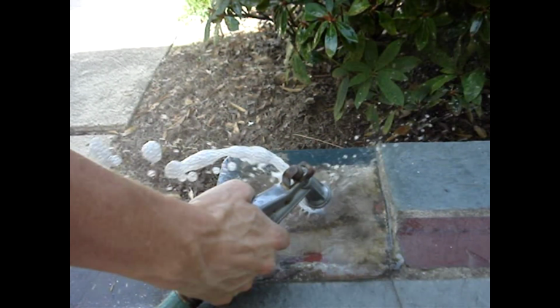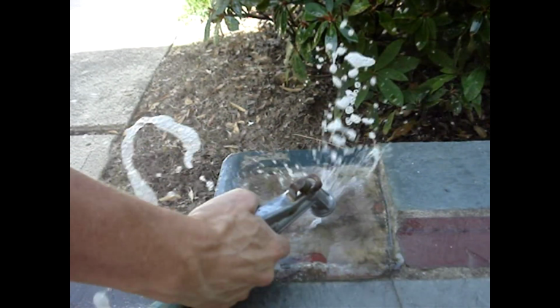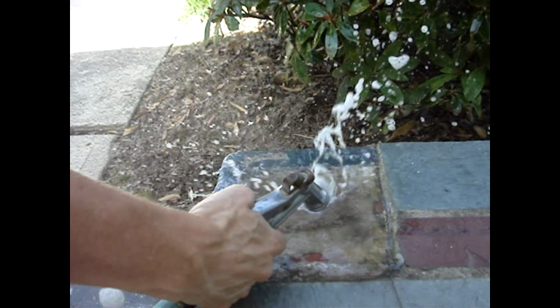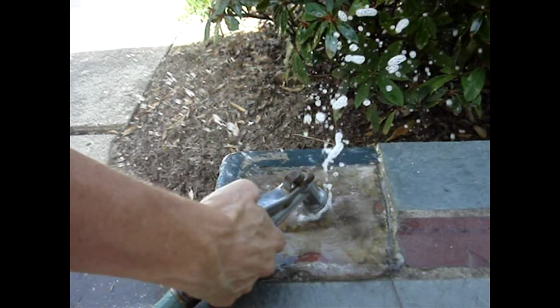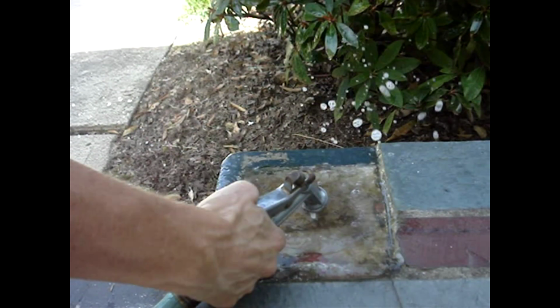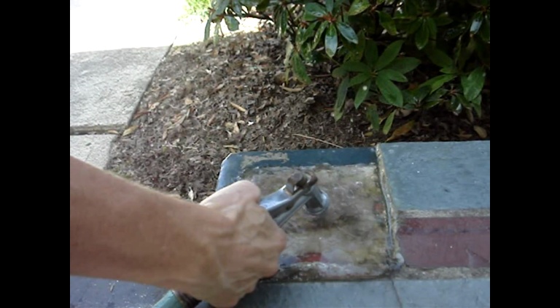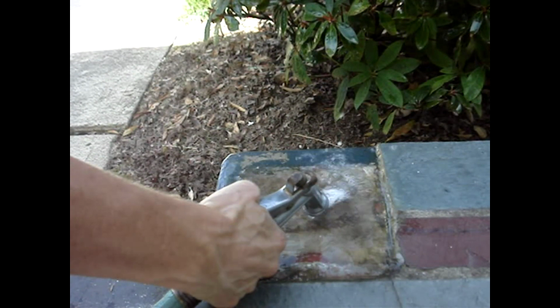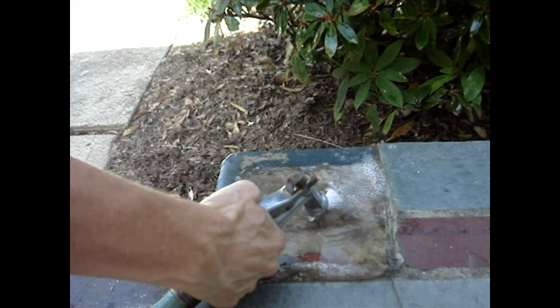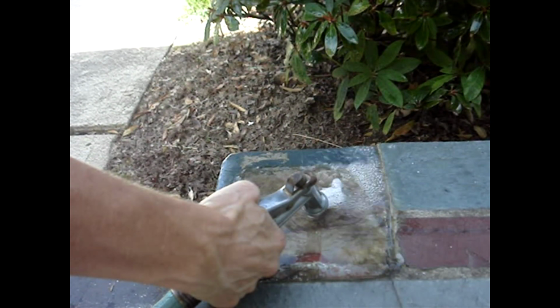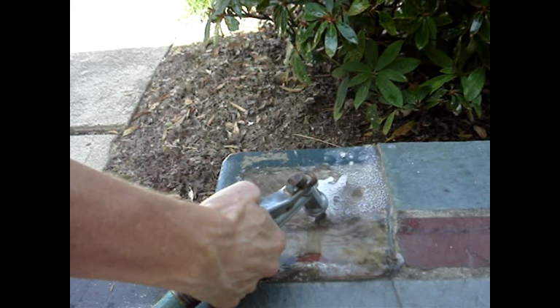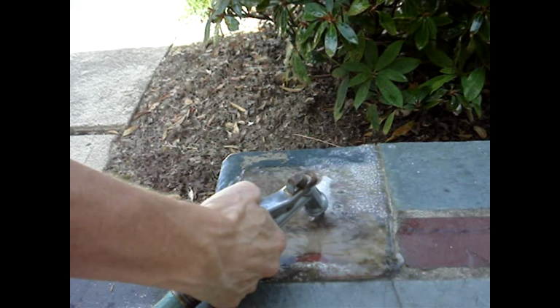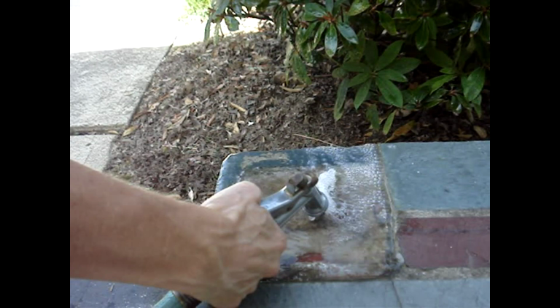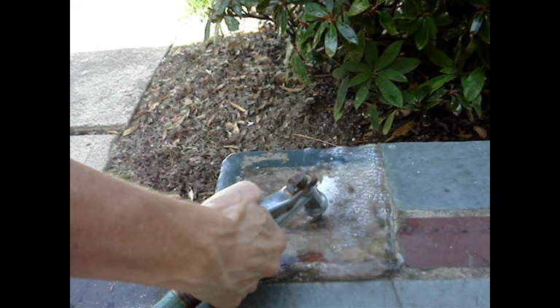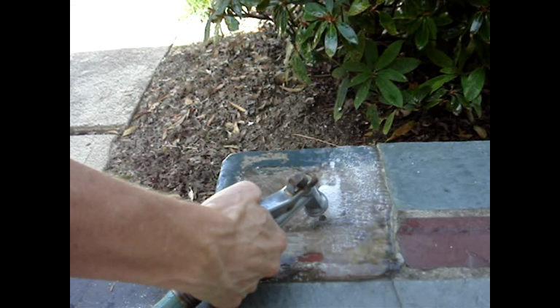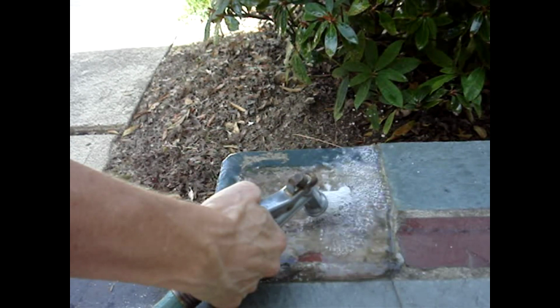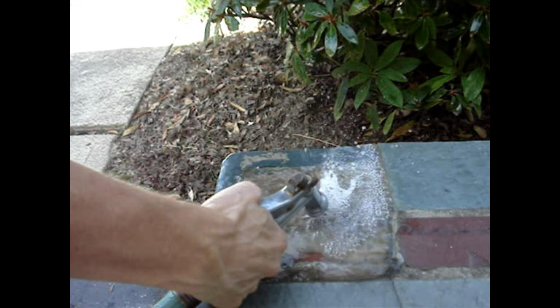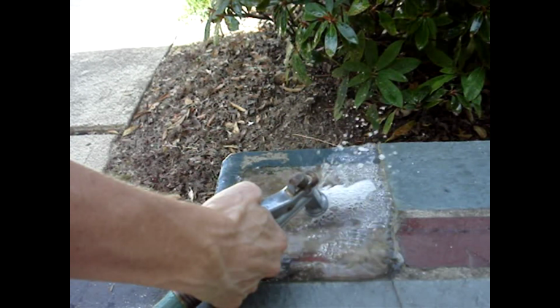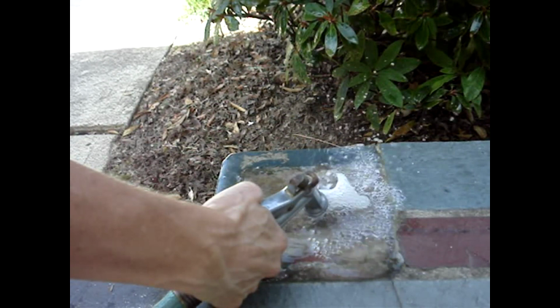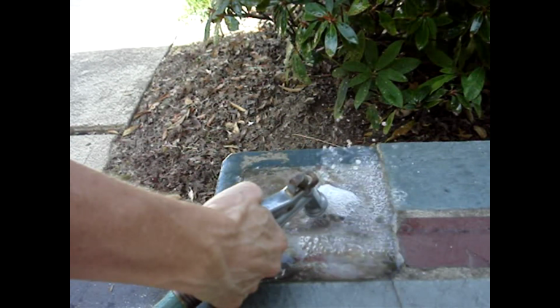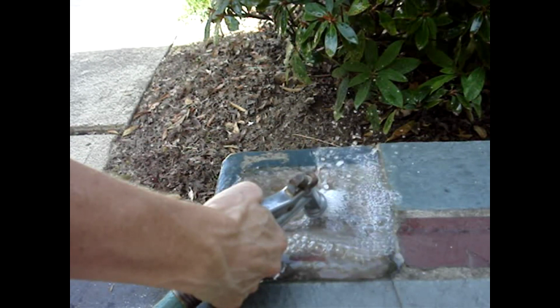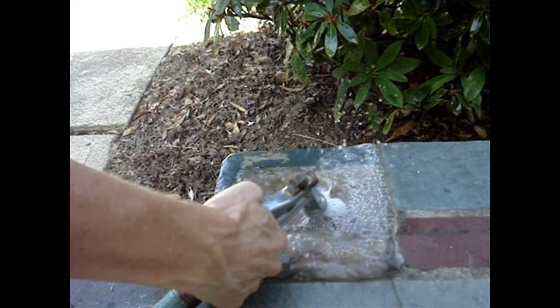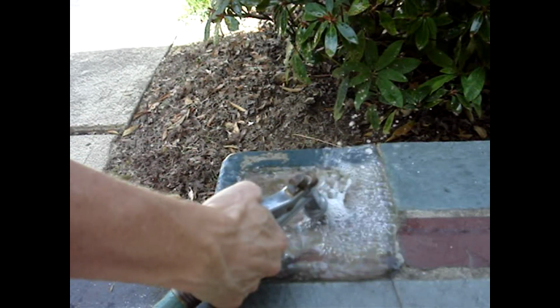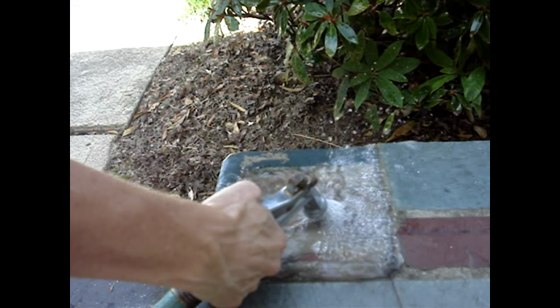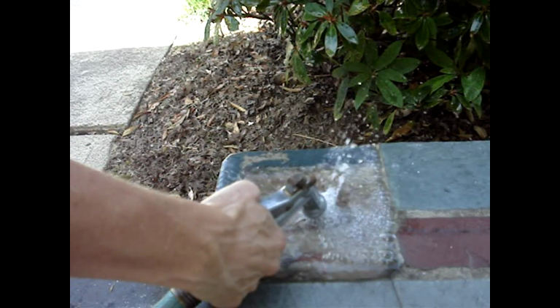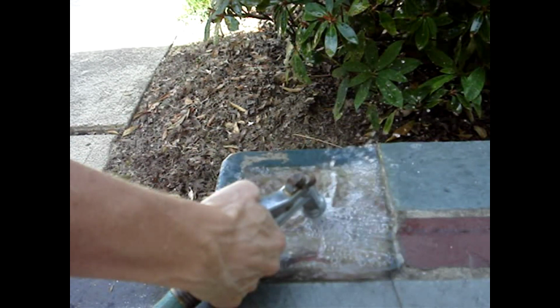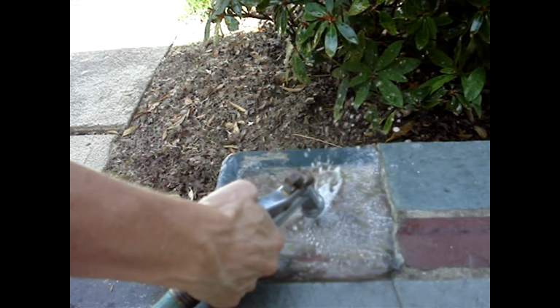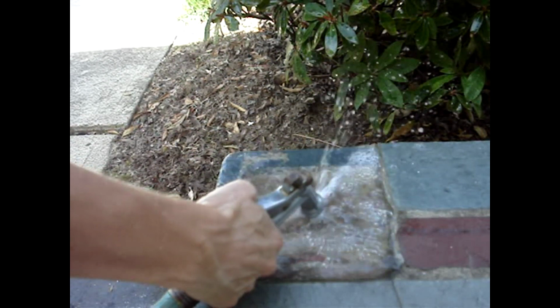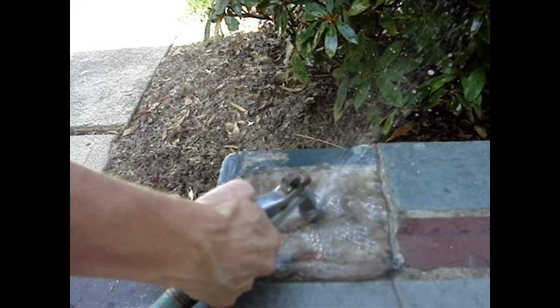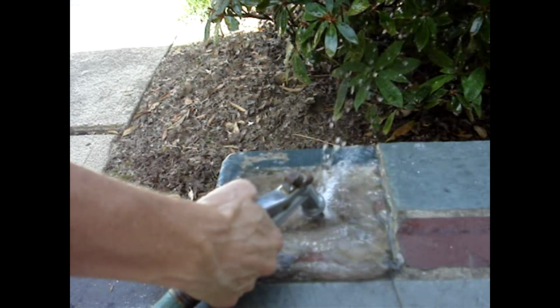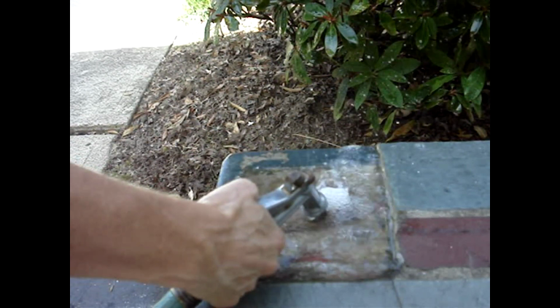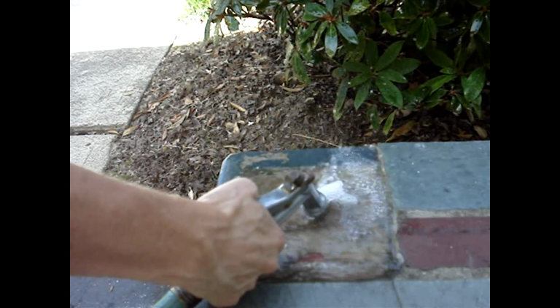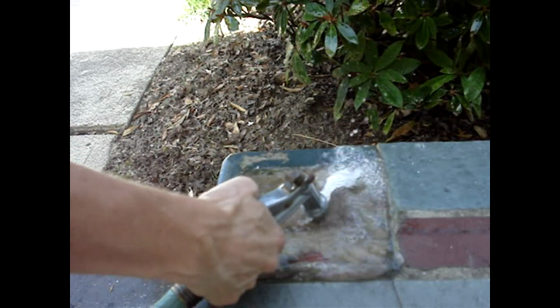If this process doesn't clean all the debris out of the holes, flush them with water.